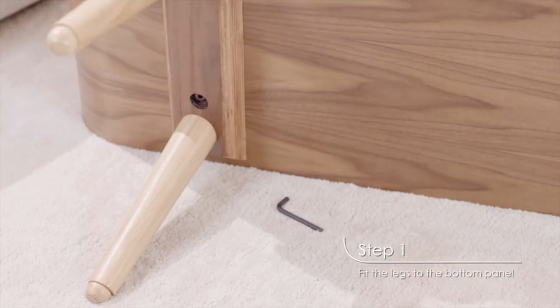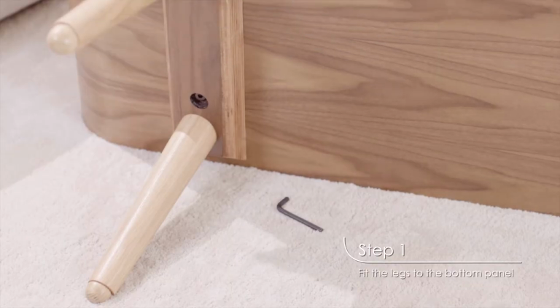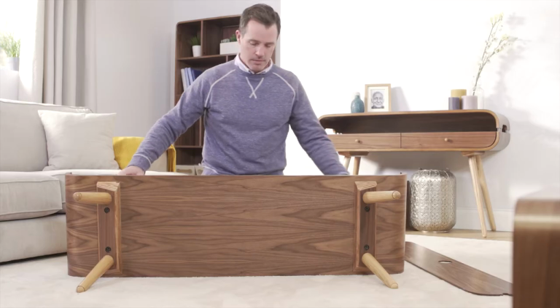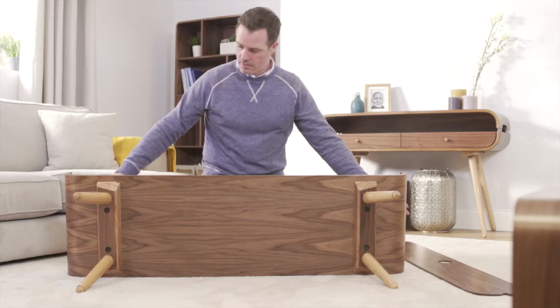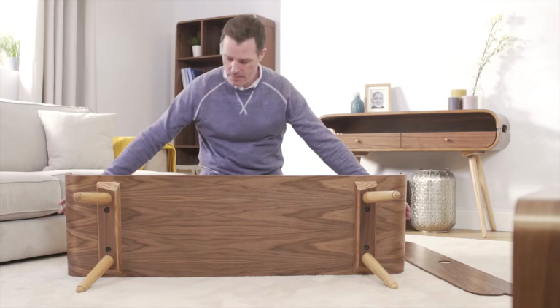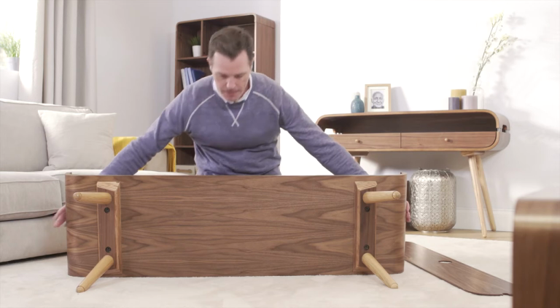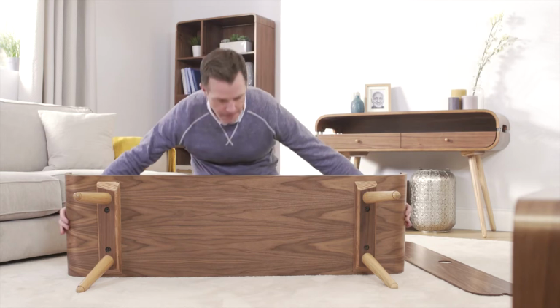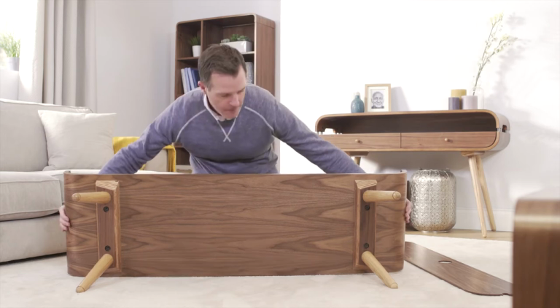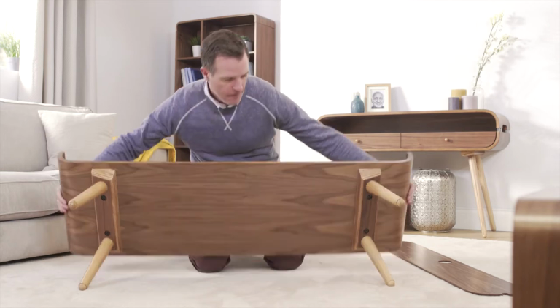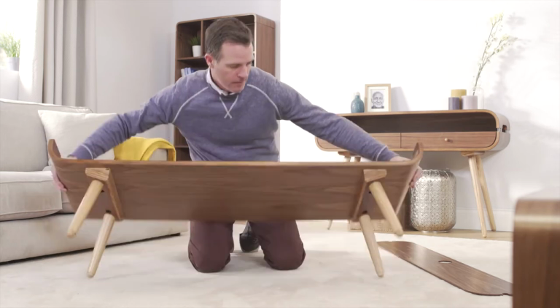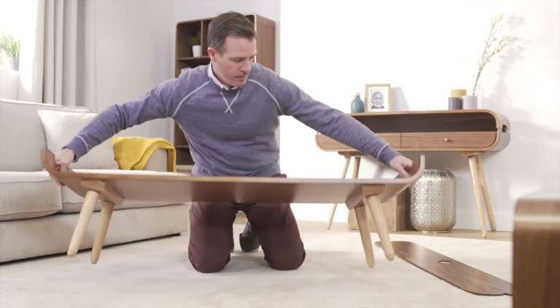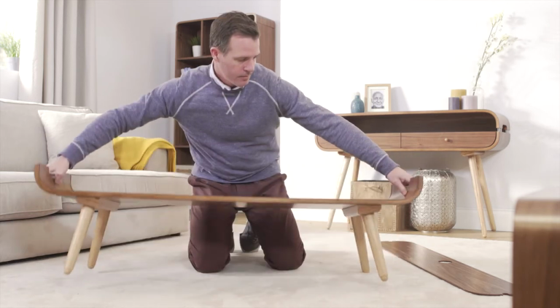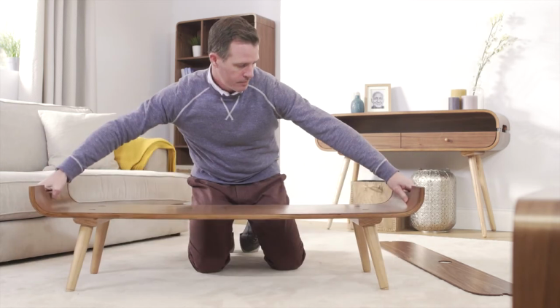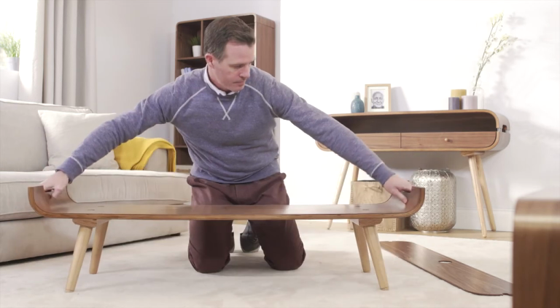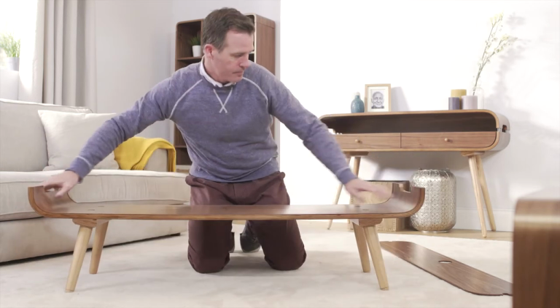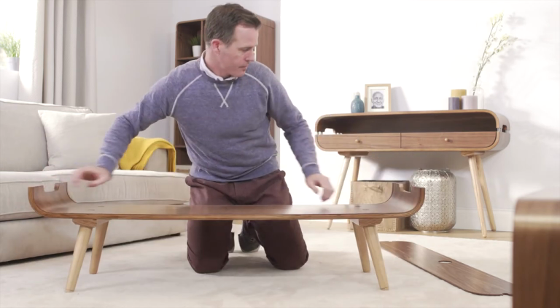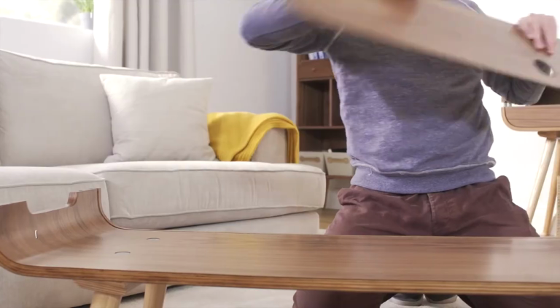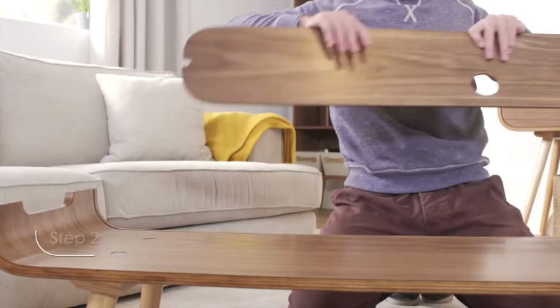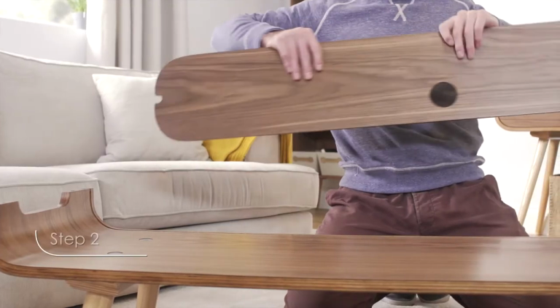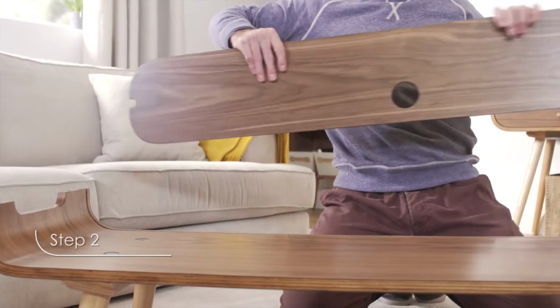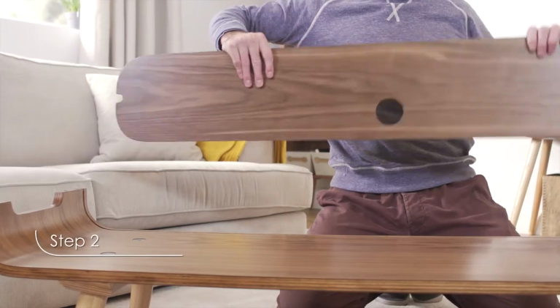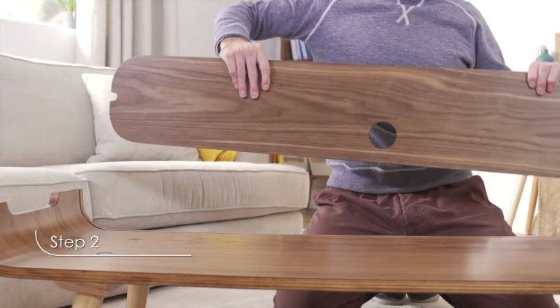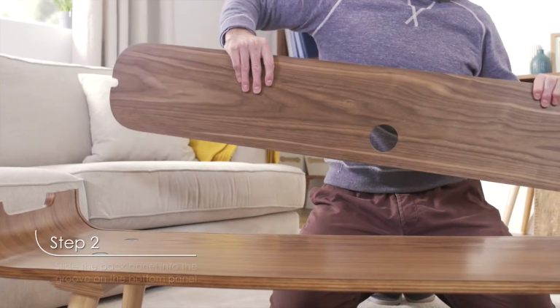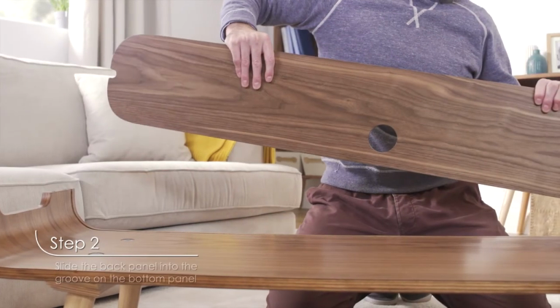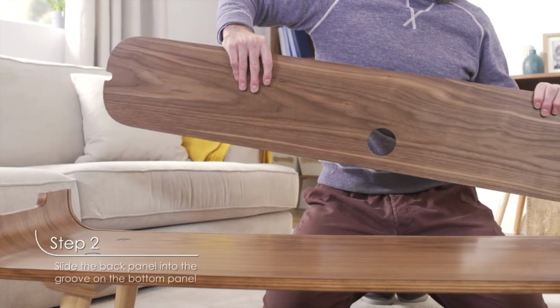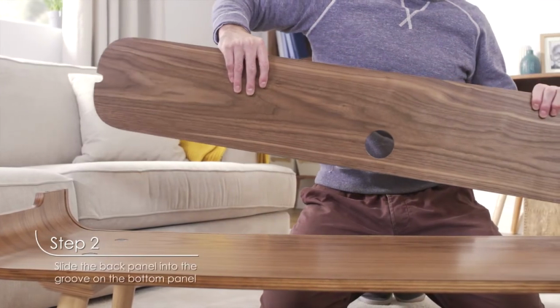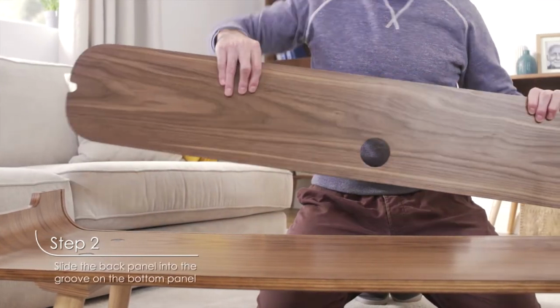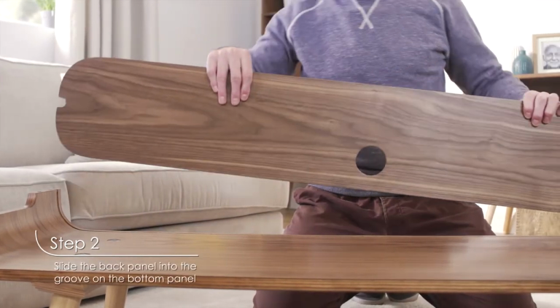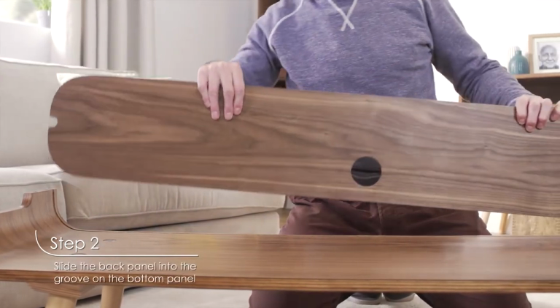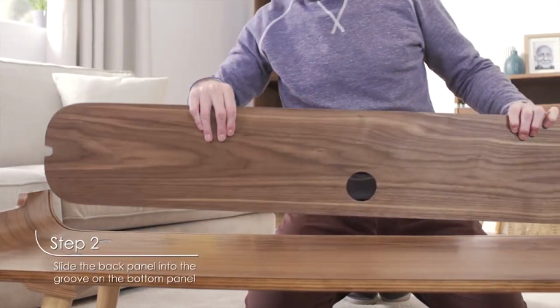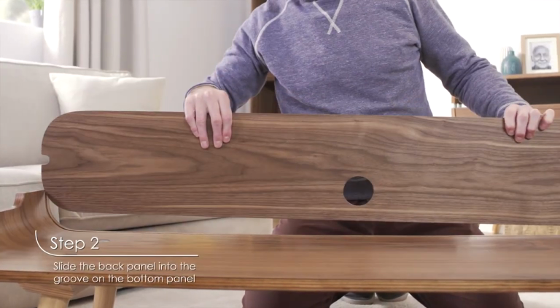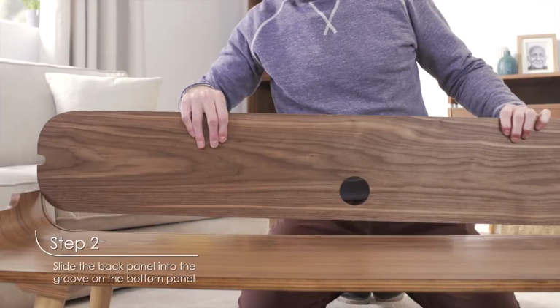Next, turn the TV stand the right way up and slot the back panel into the groove in the bottom panel.